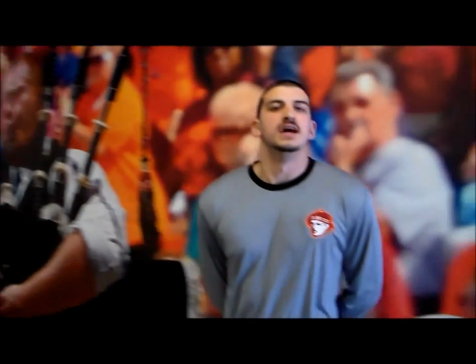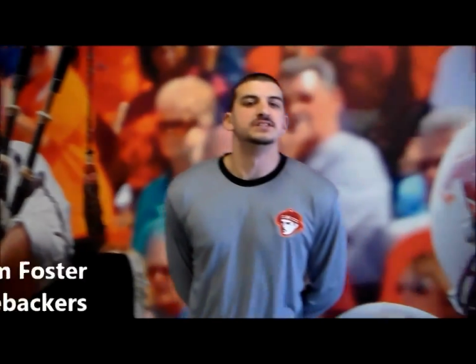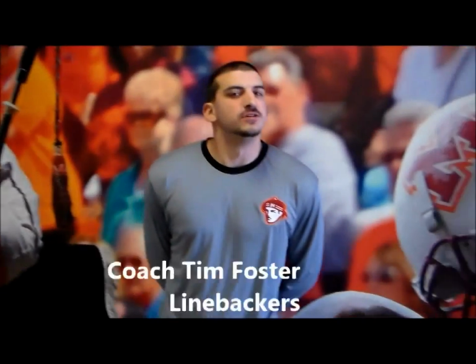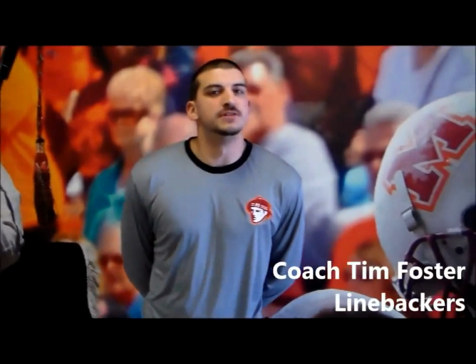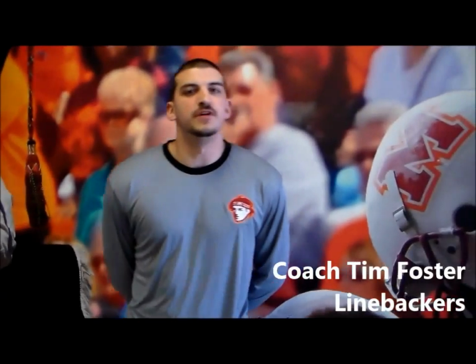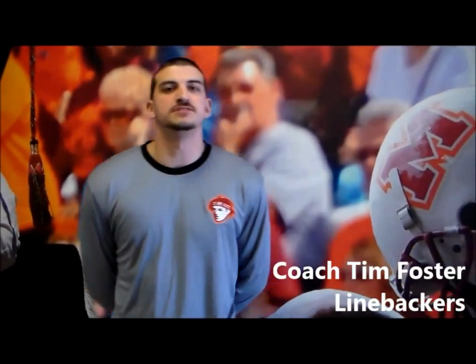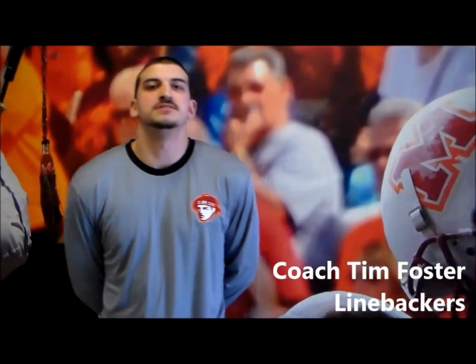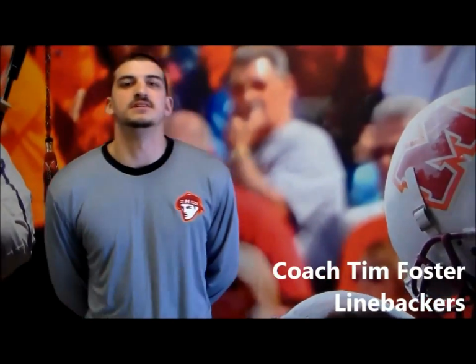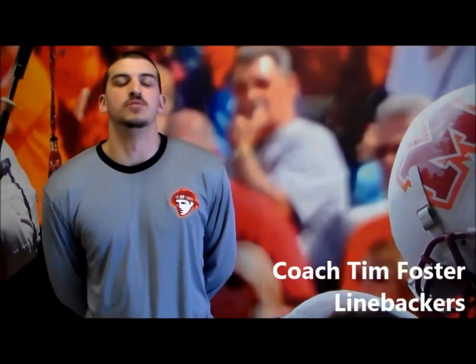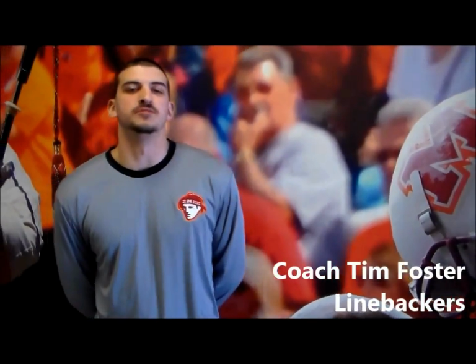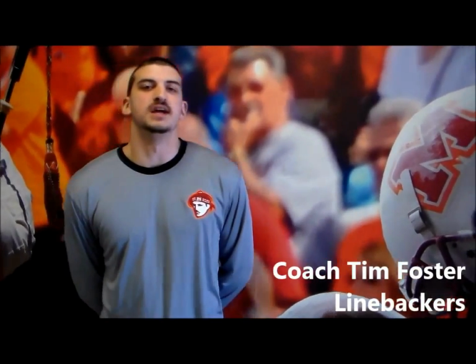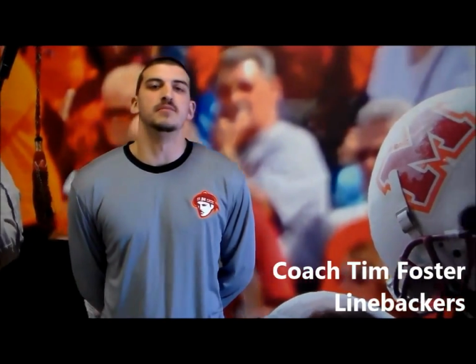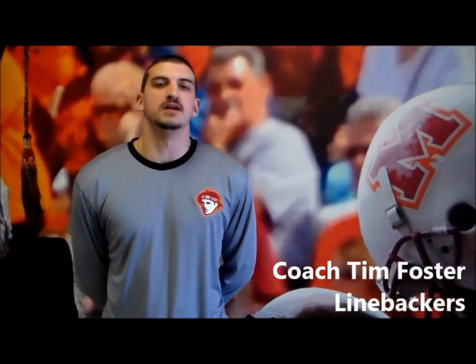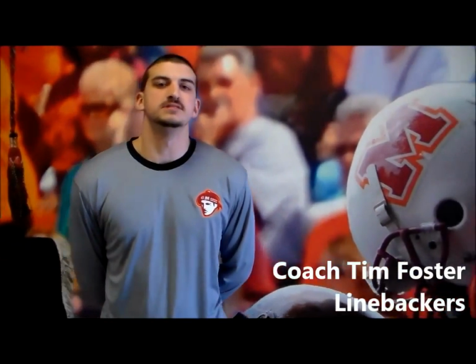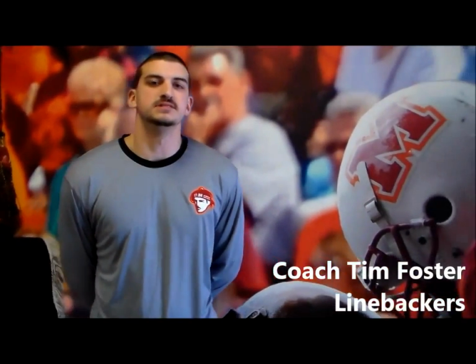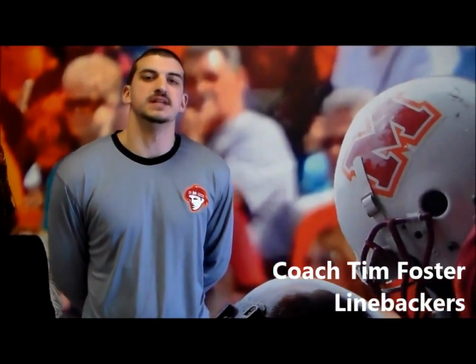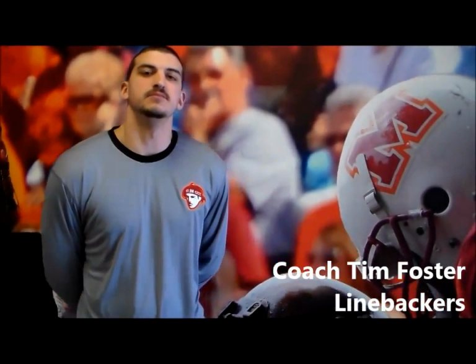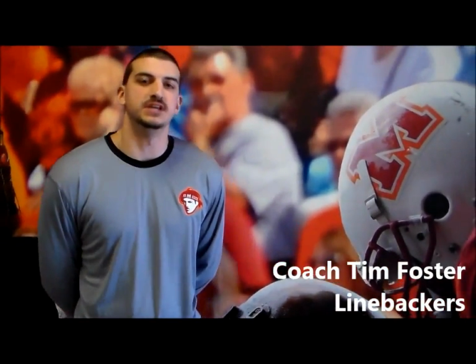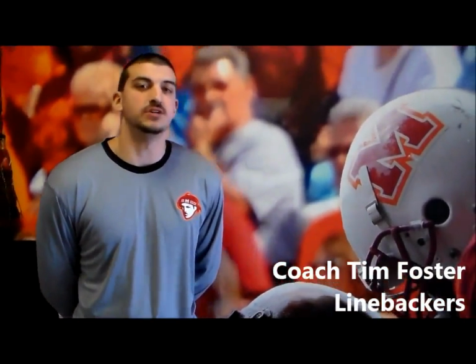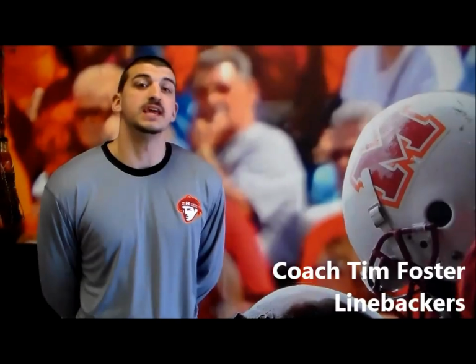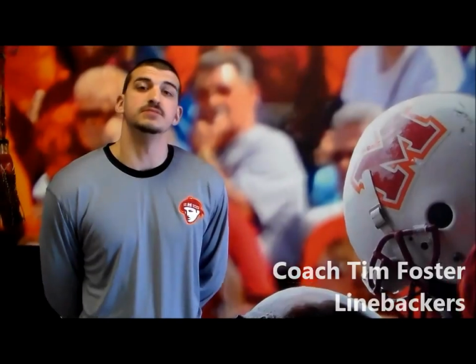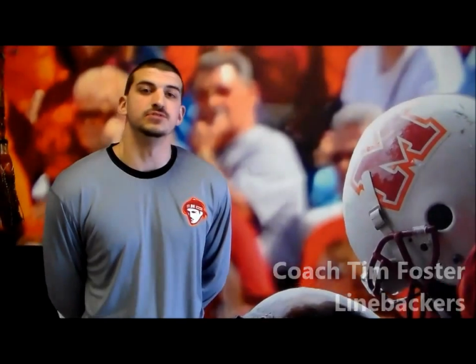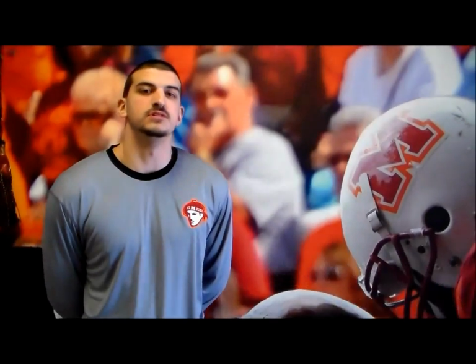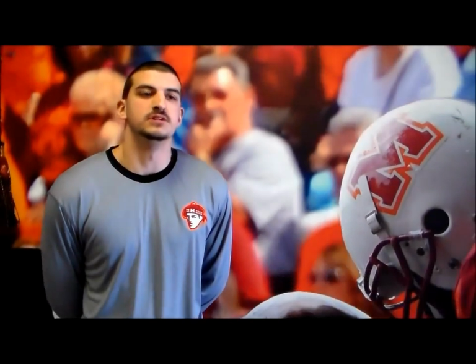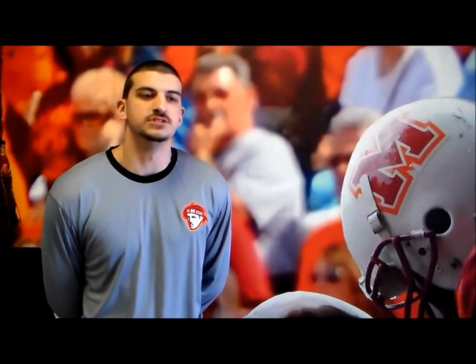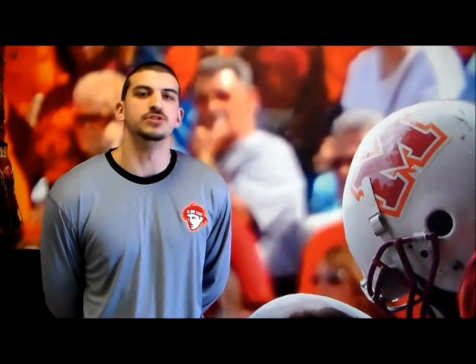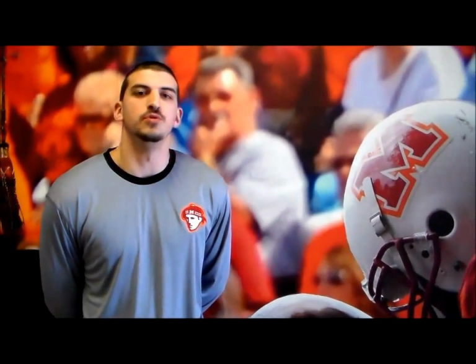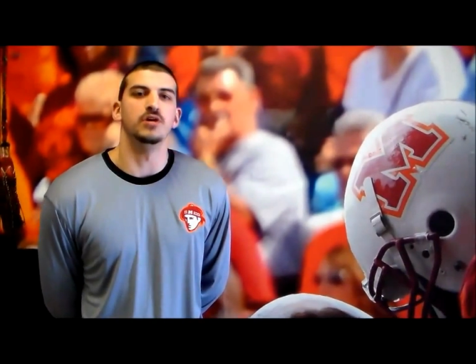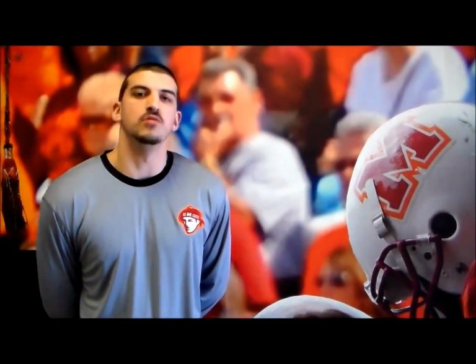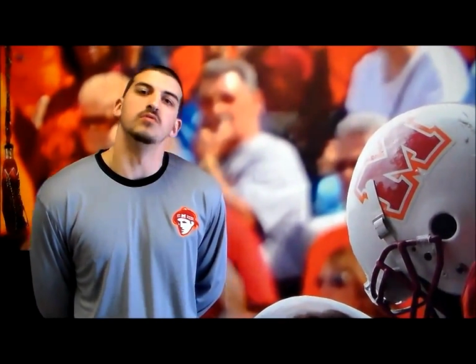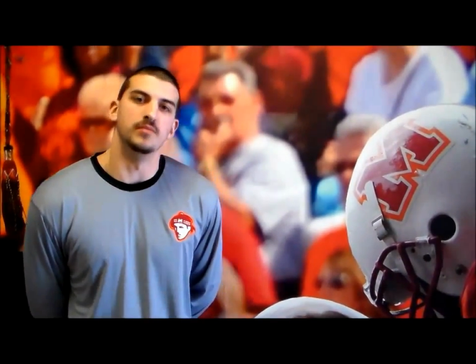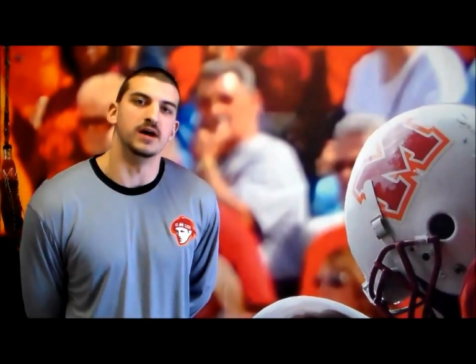Hey, this is Coach Tim Foster and I work with the linebackers. Today I'm going to take you on the campus tour to show you who we are and what we're about.